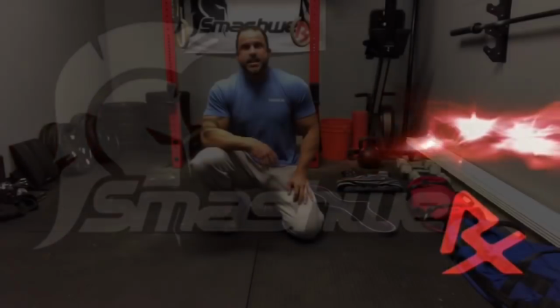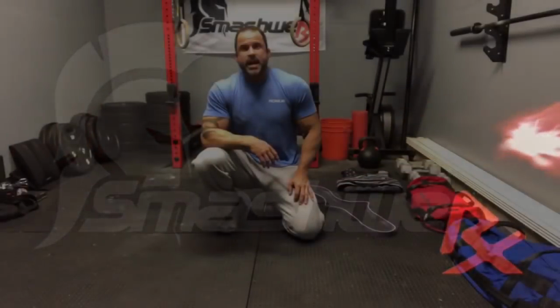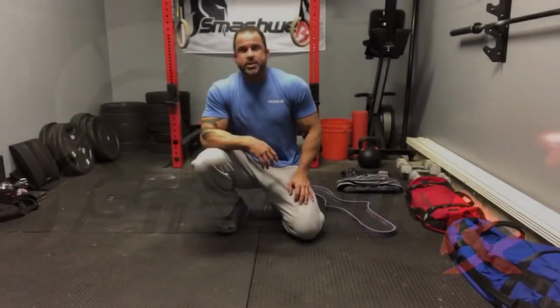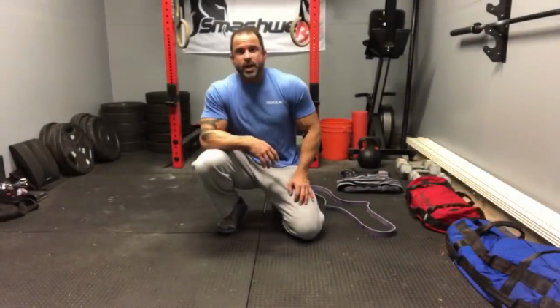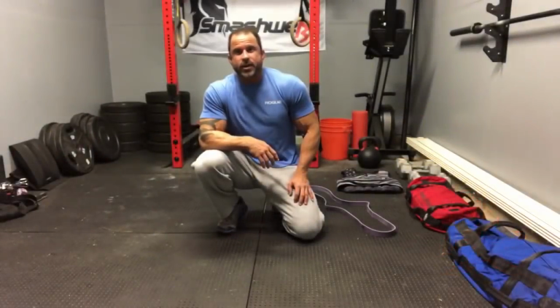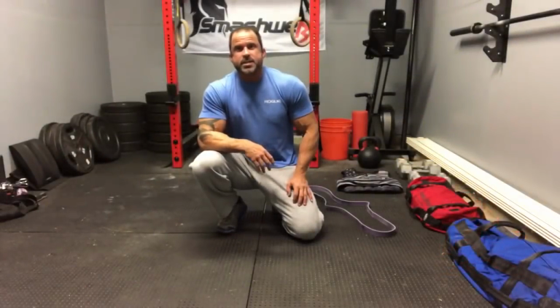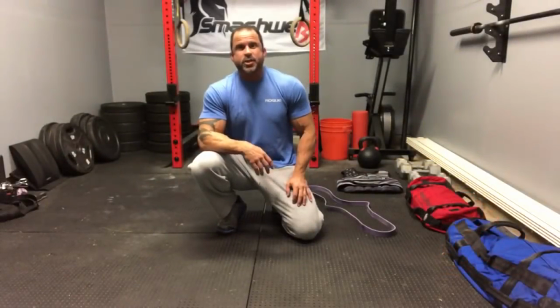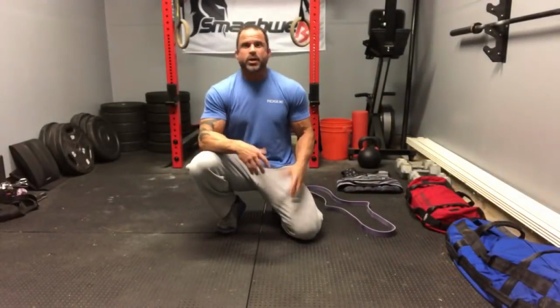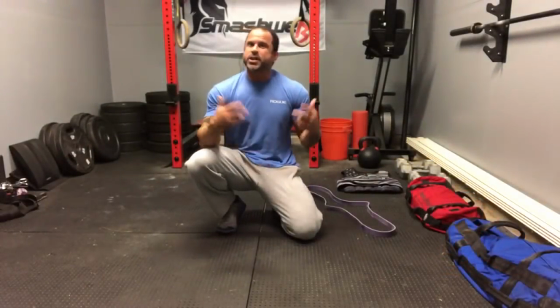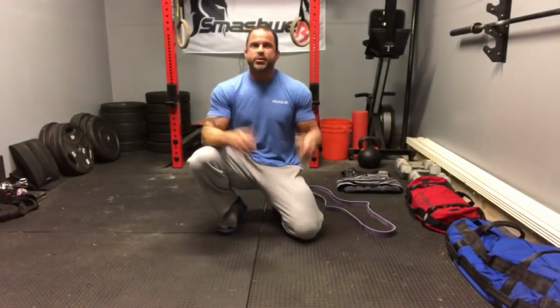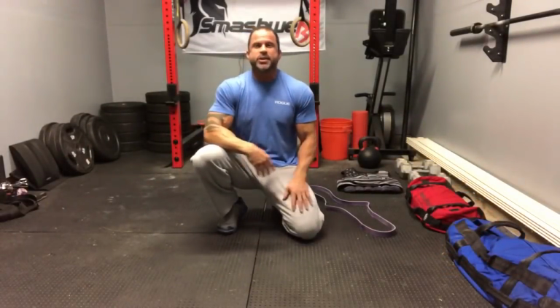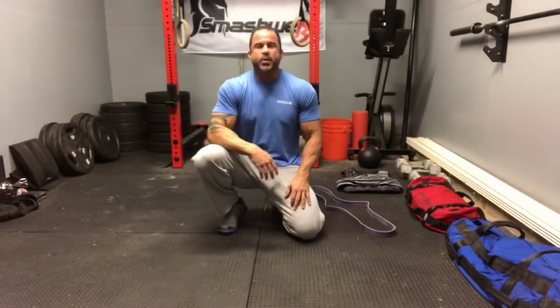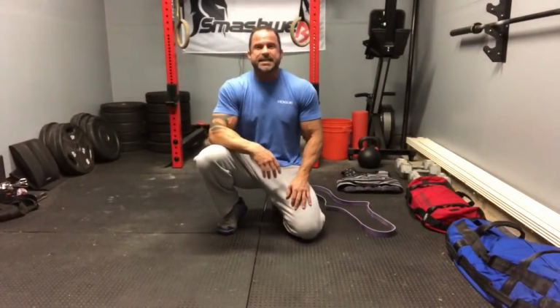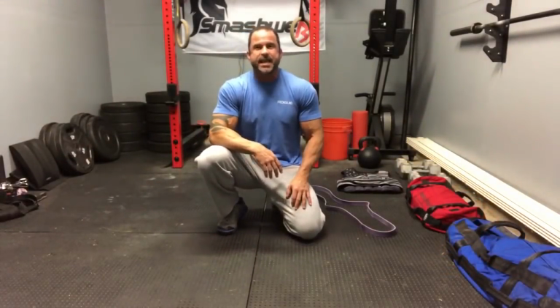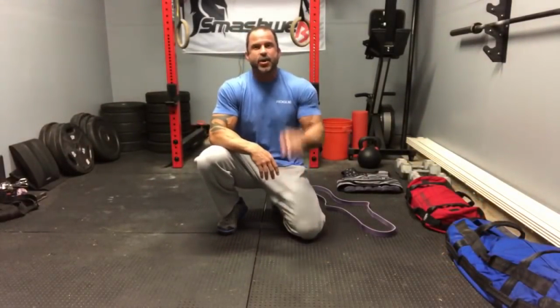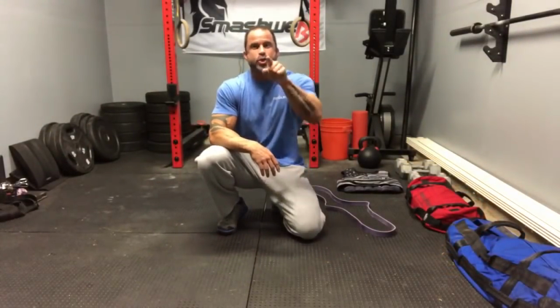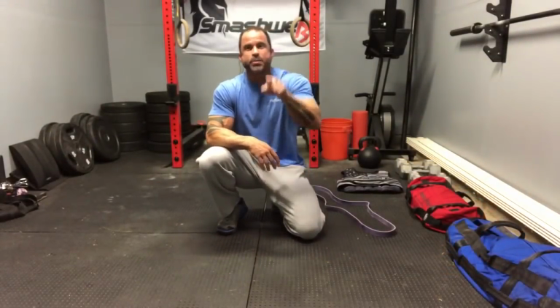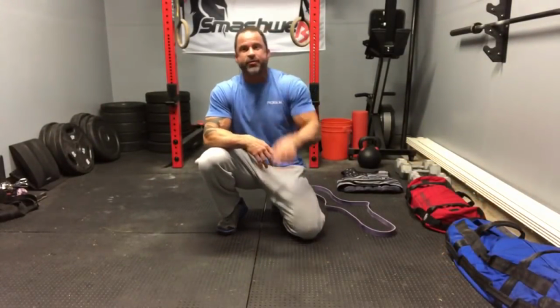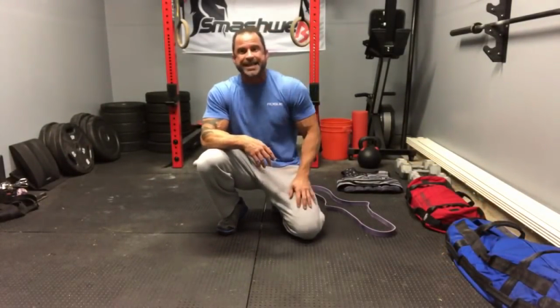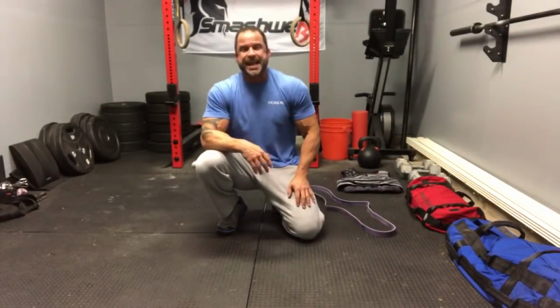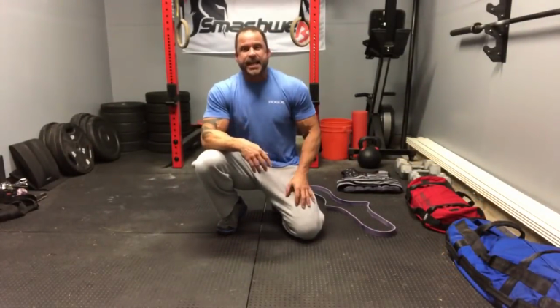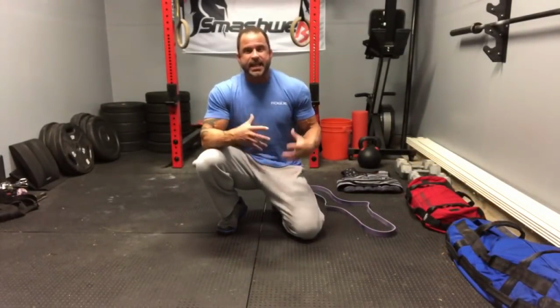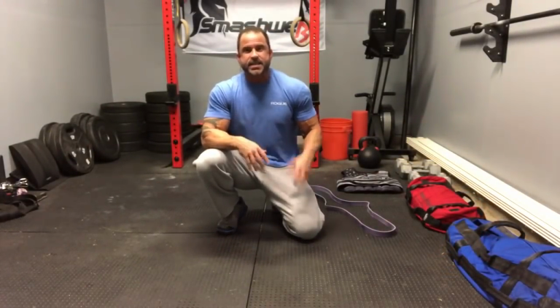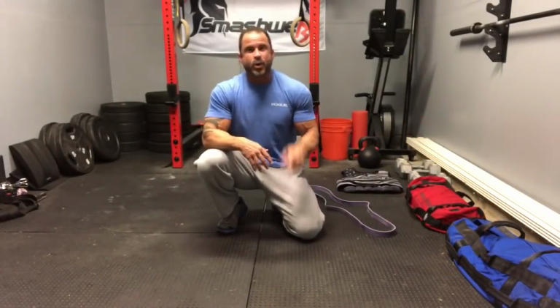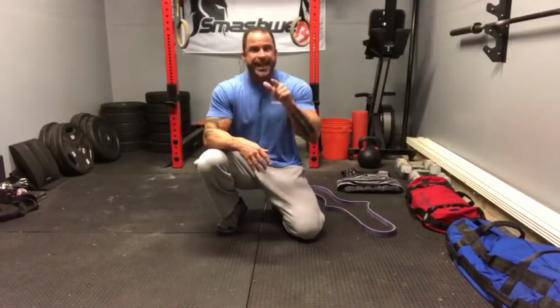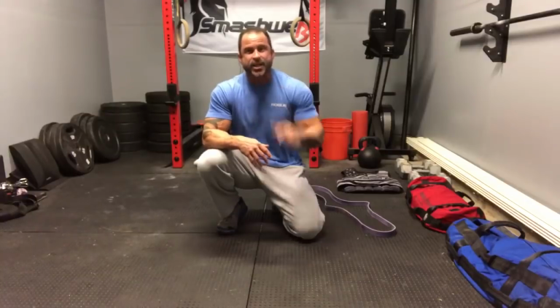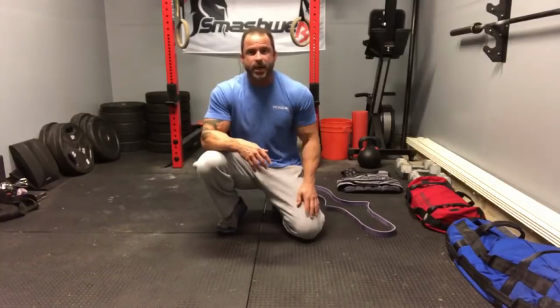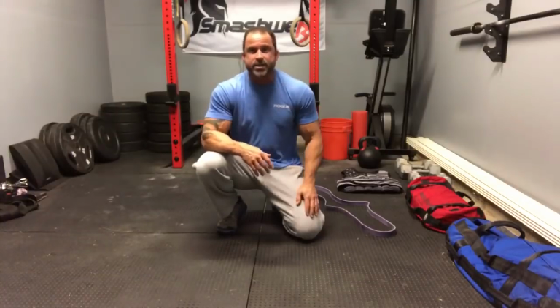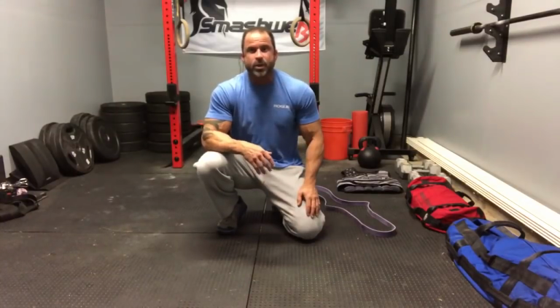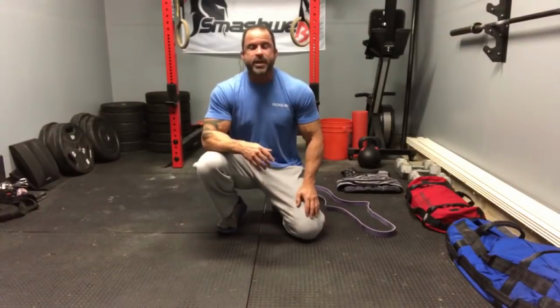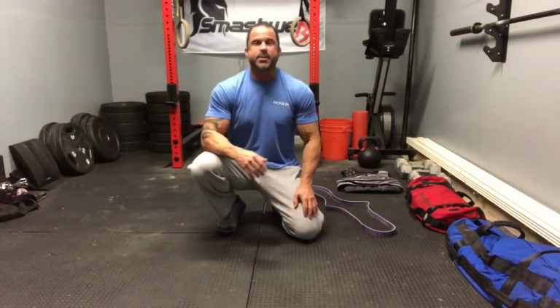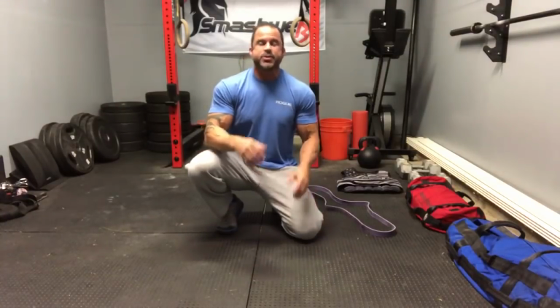Hey guys, Trevor, Smashworks, you know the routine. We're going to take care of you super fast, get that system working, hack your body so it works the way it's supposed to.